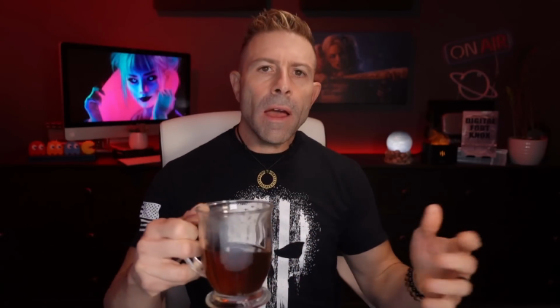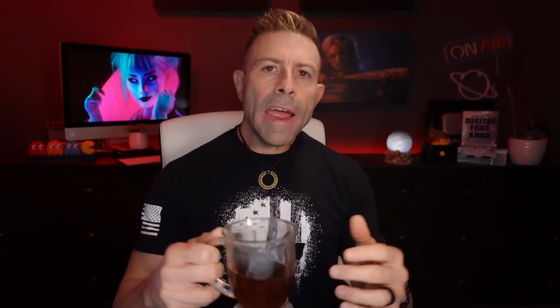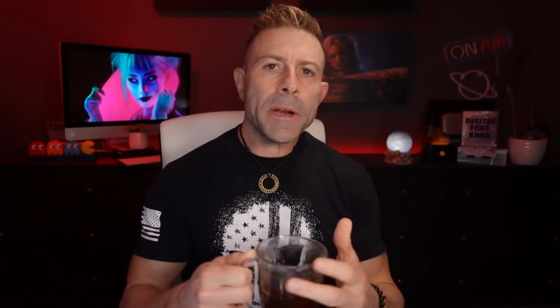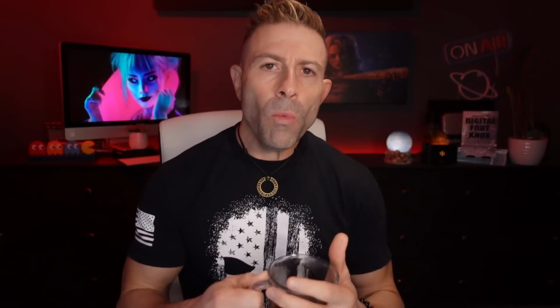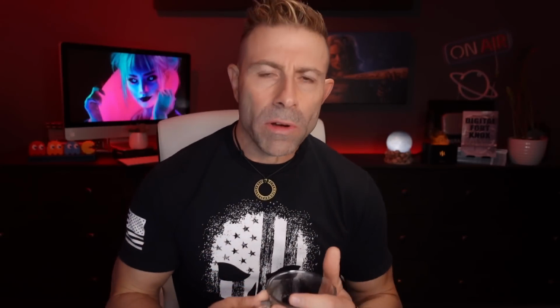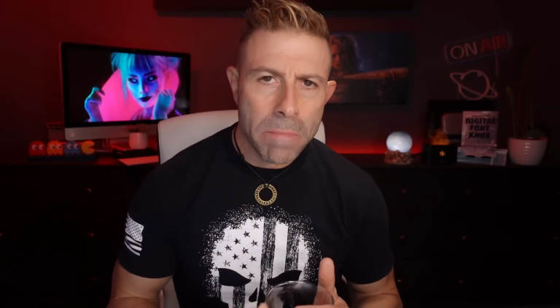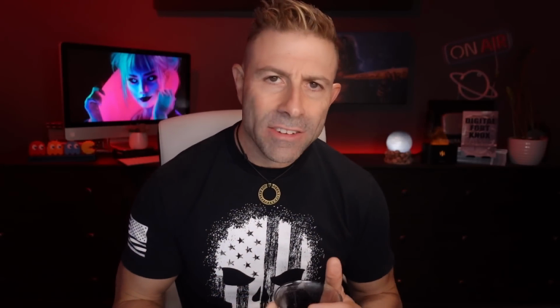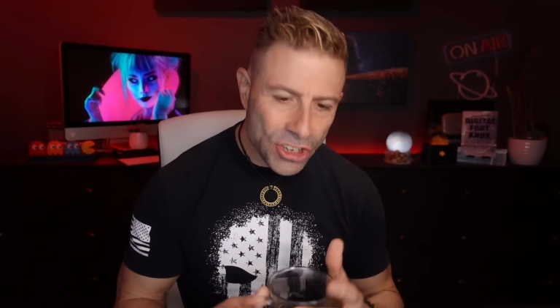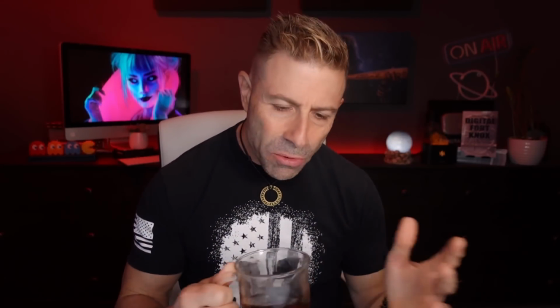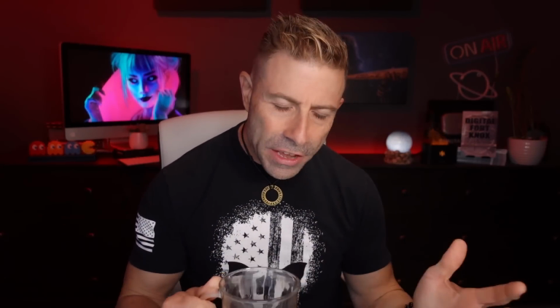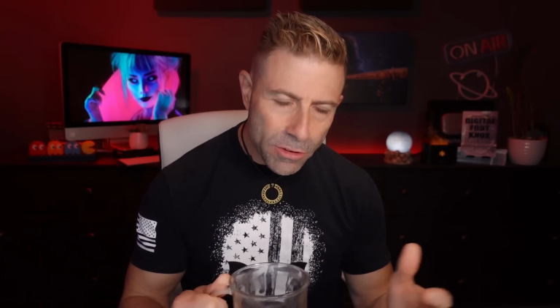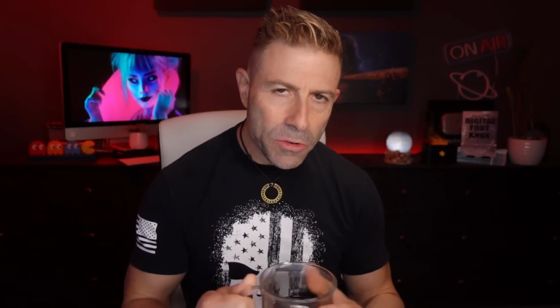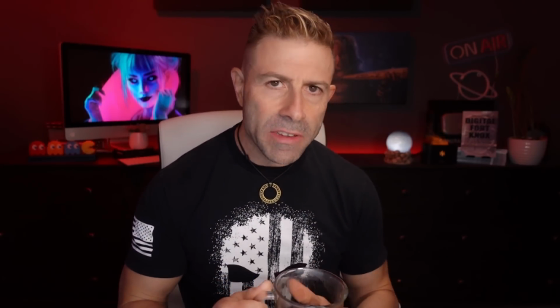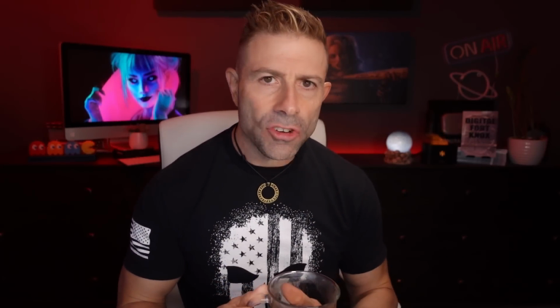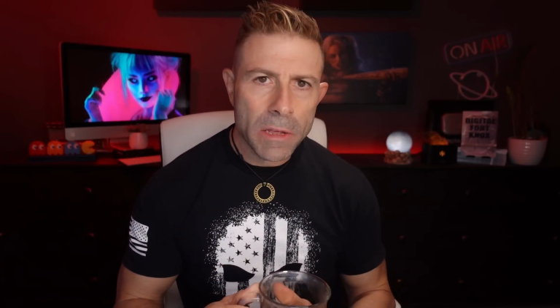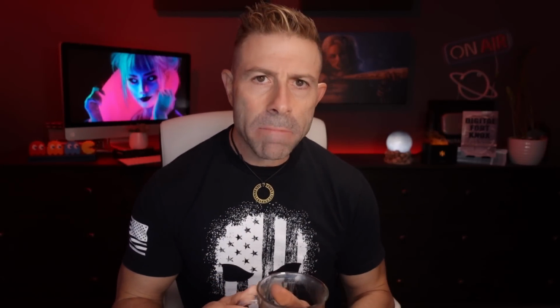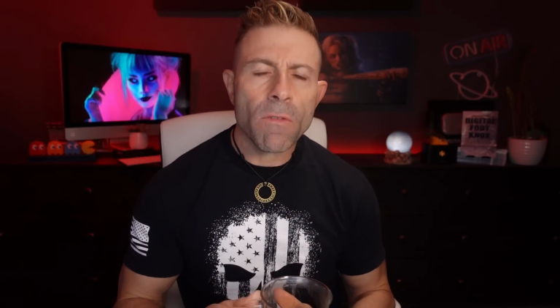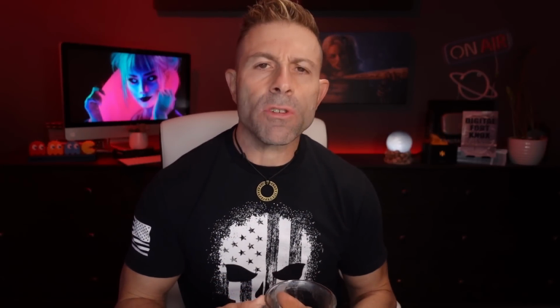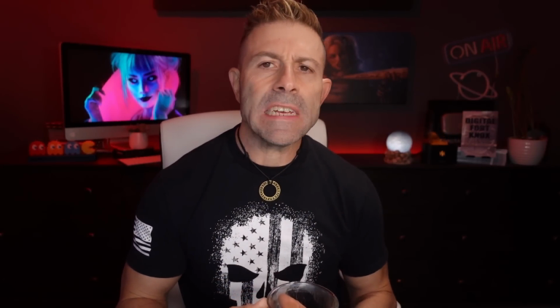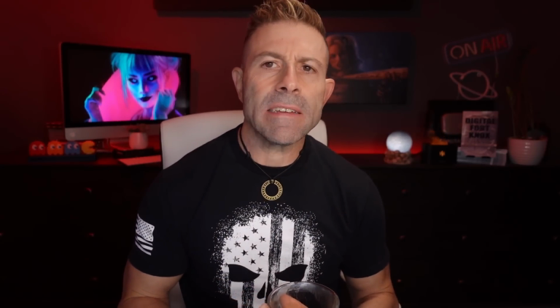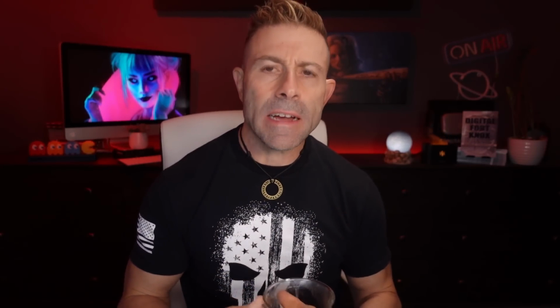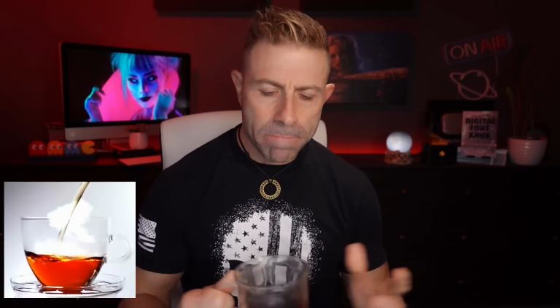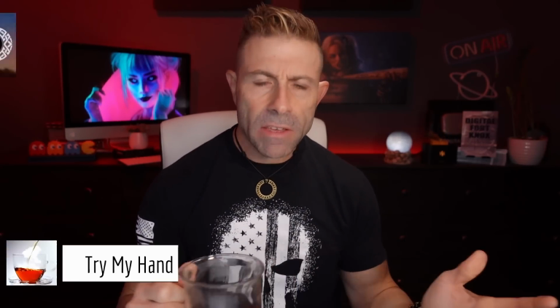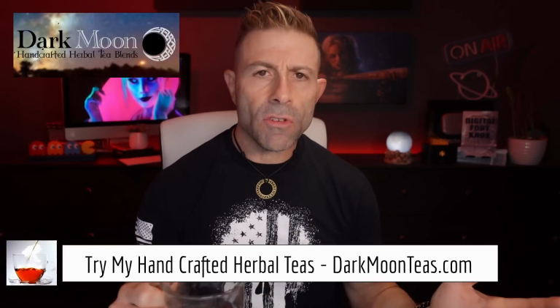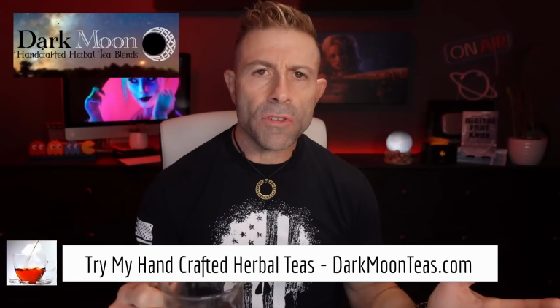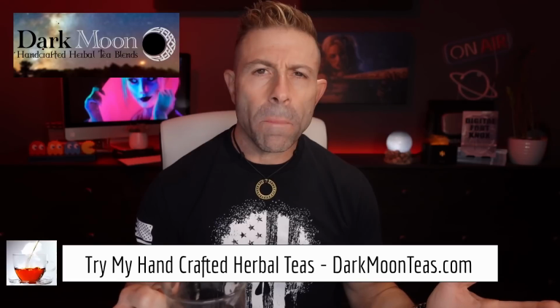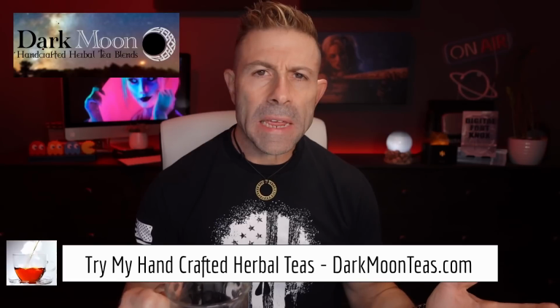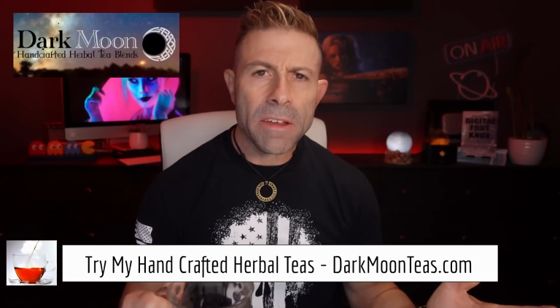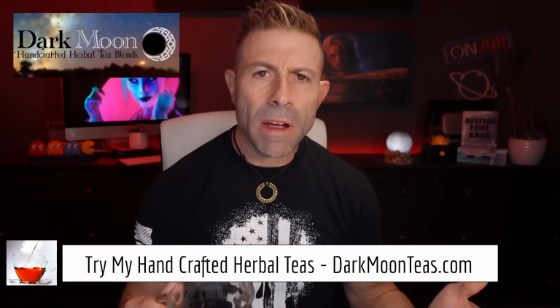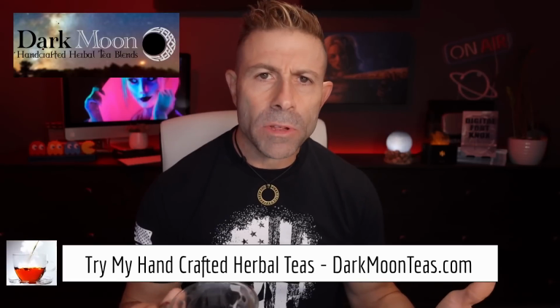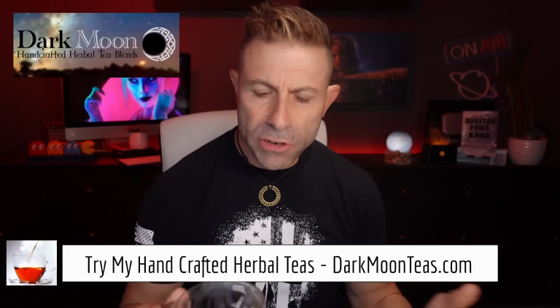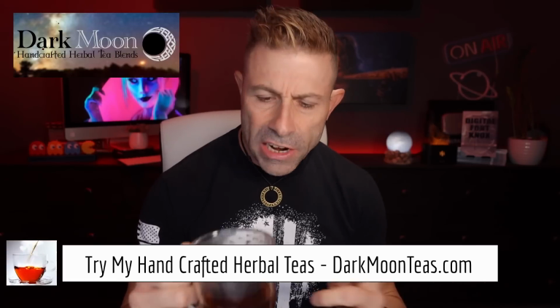Hey everybody, welcome back to the channel. Thank you so much once again for joining me for tea time. Thank you so much for being here. I really appreciate it.